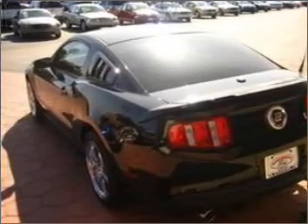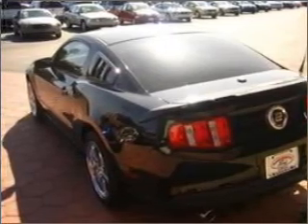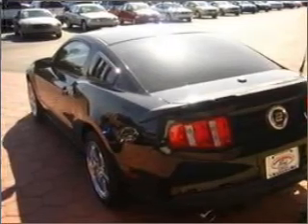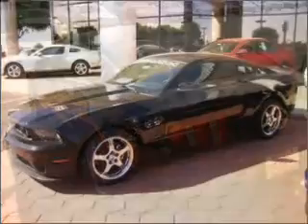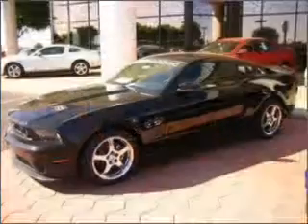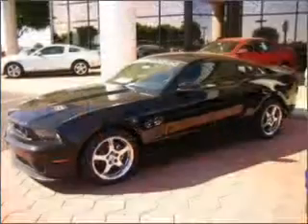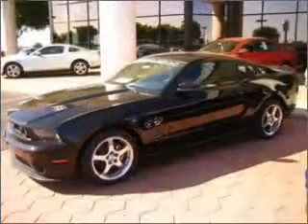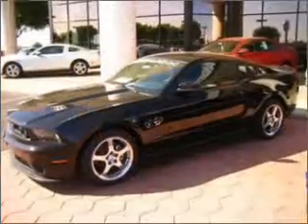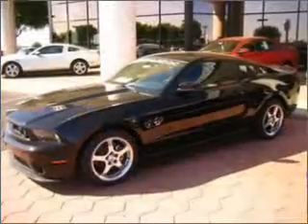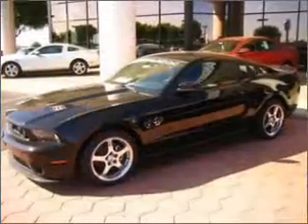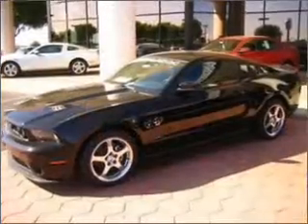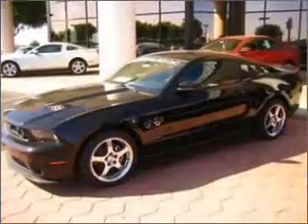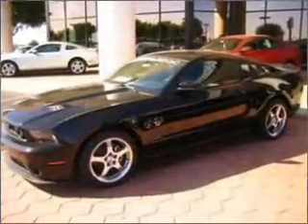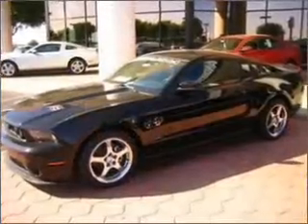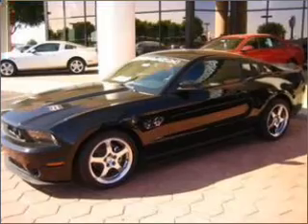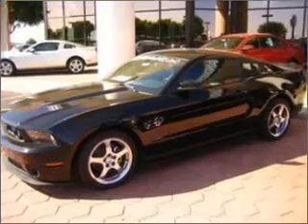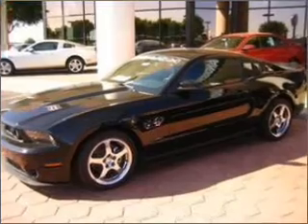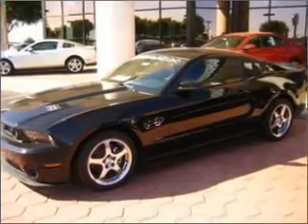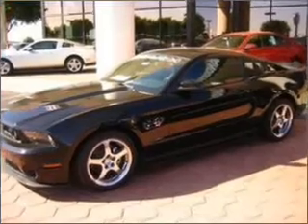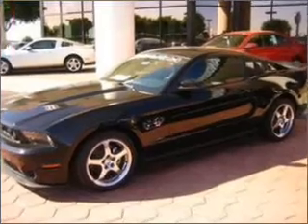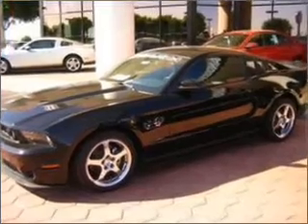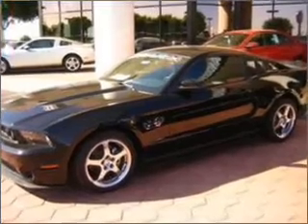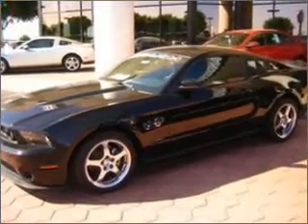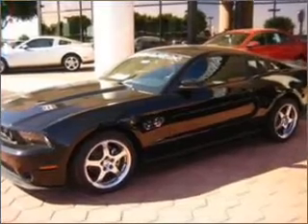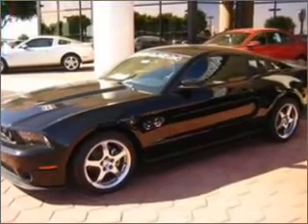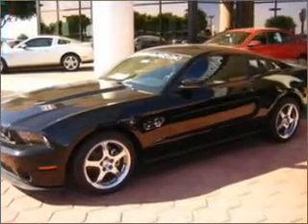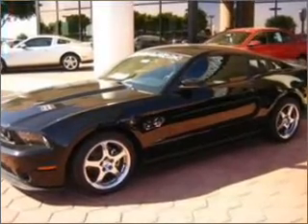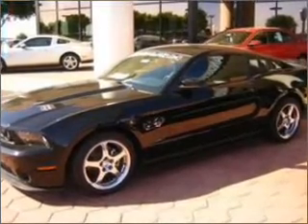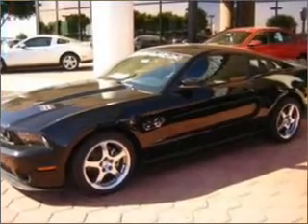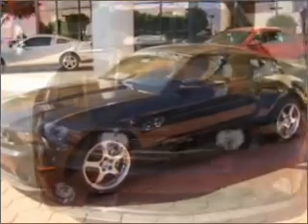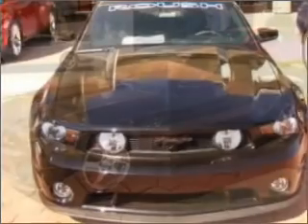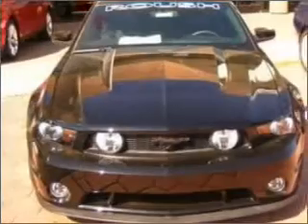We would love to put you in the driver's seat of this Mustang. Please contact us for more information.